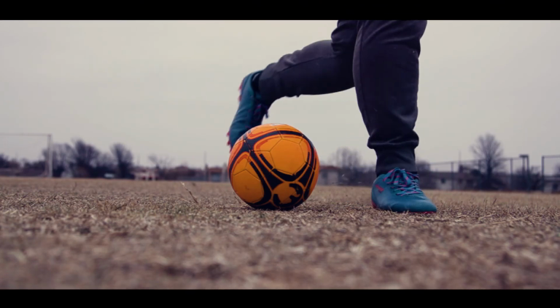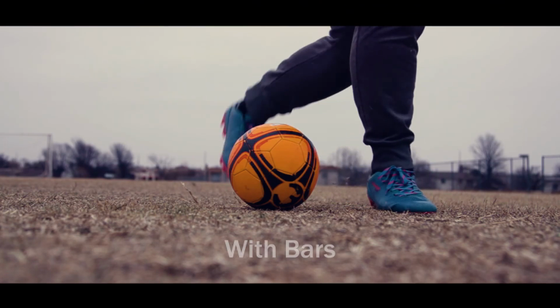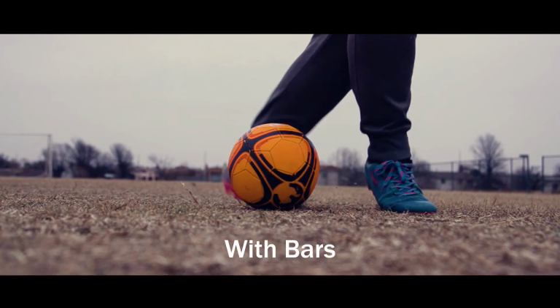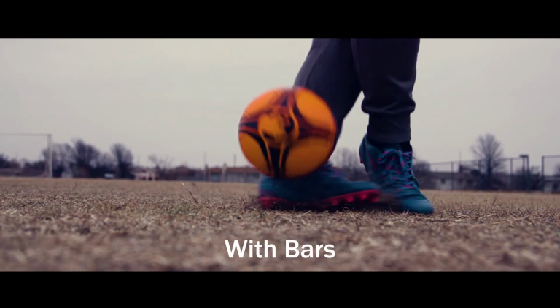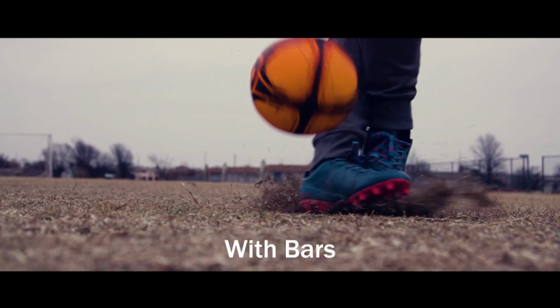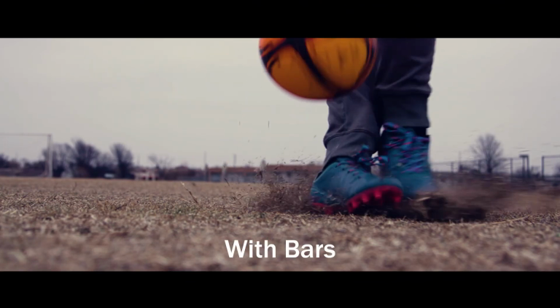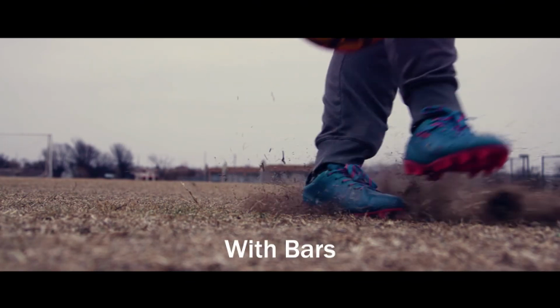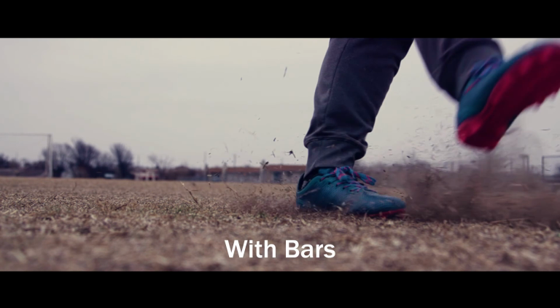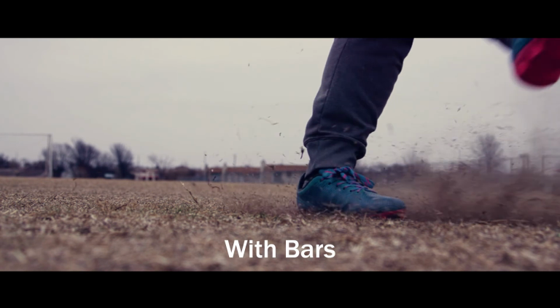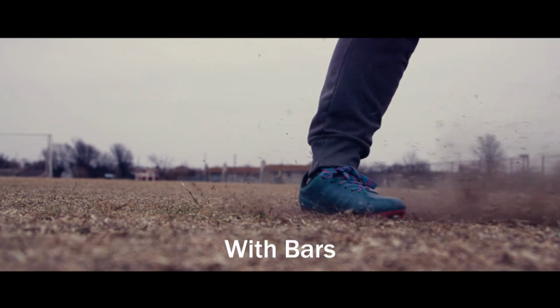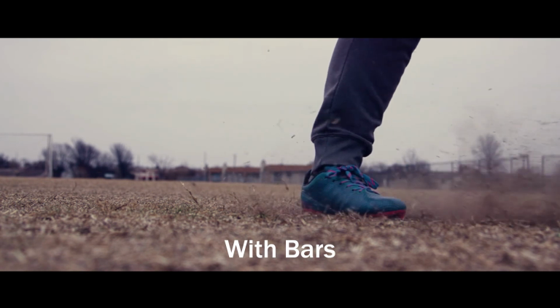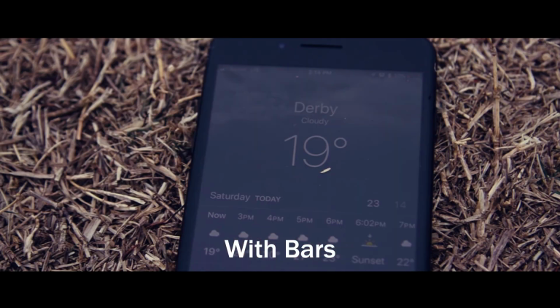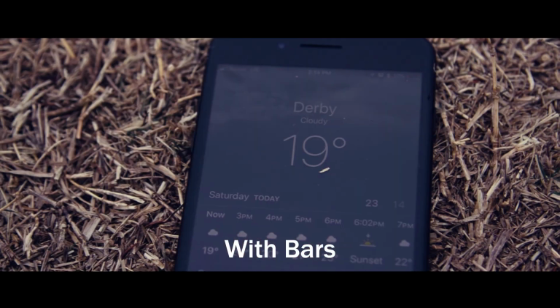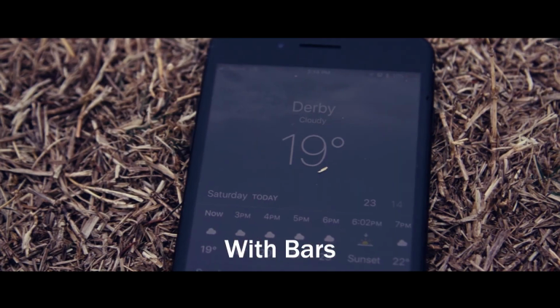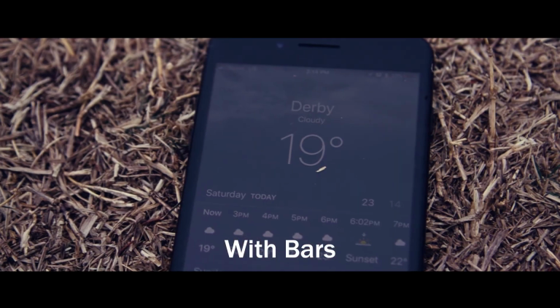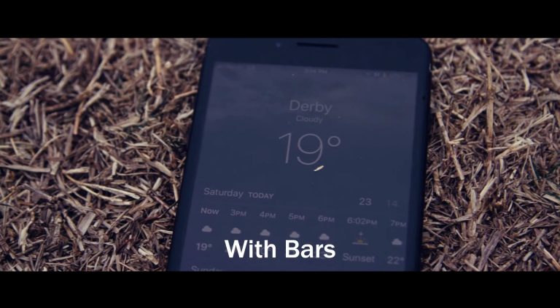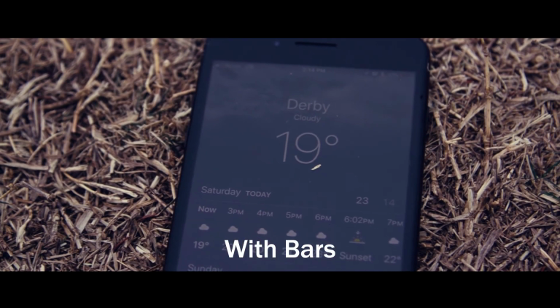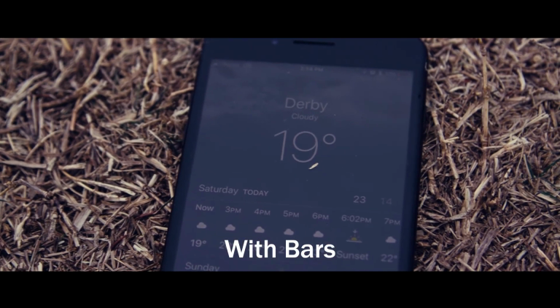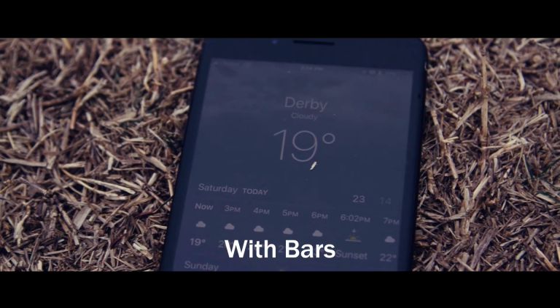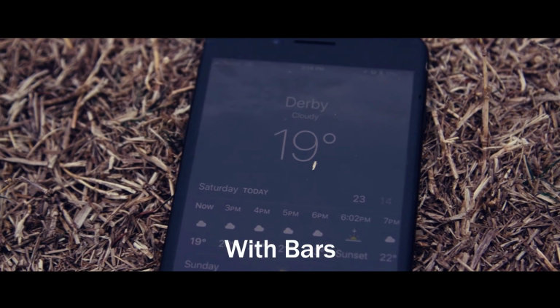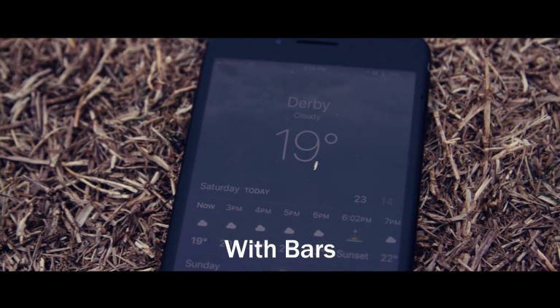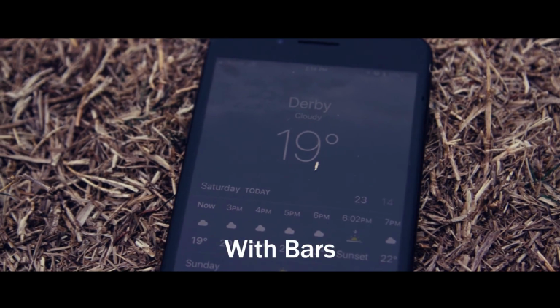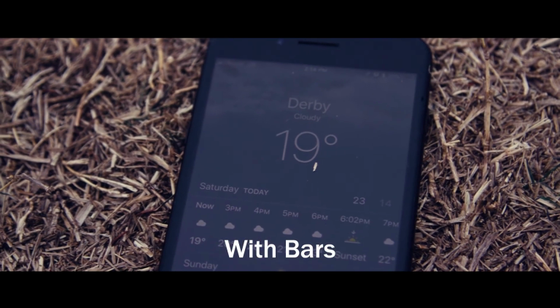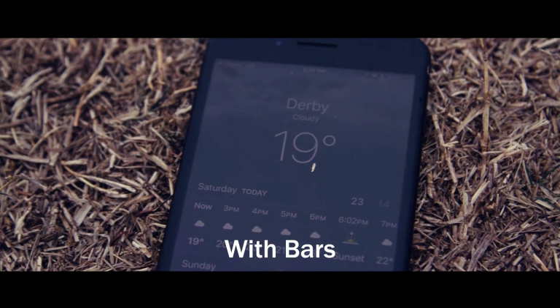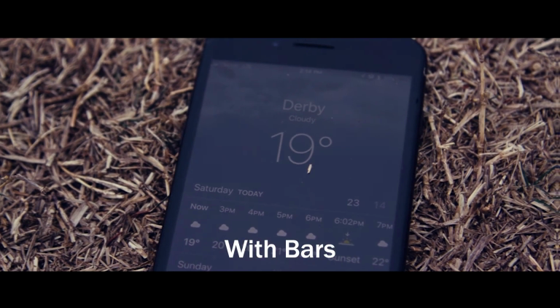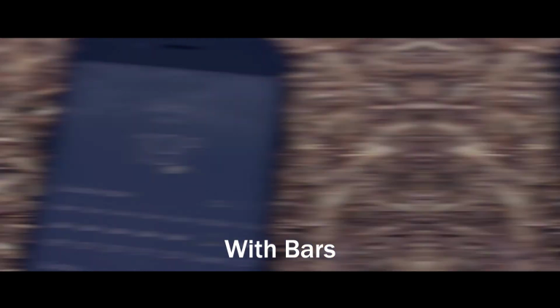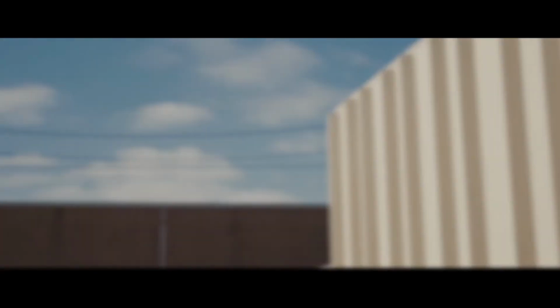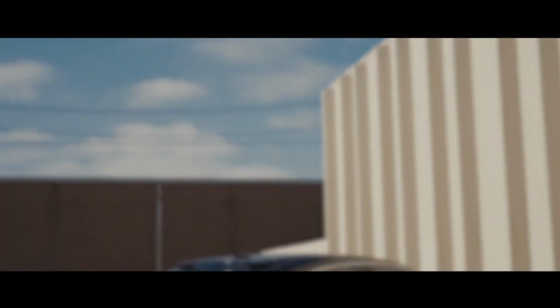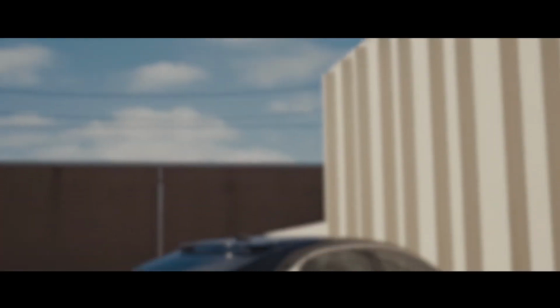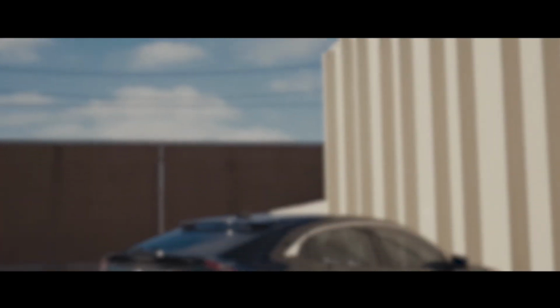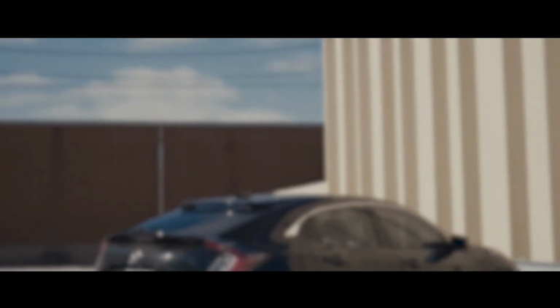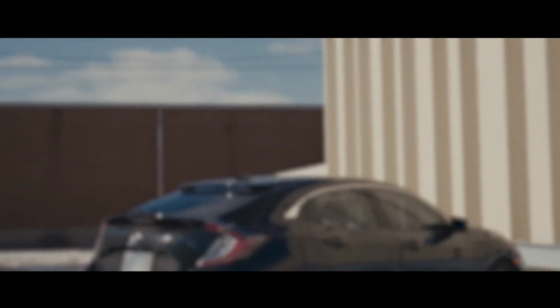And finally, widescreen bars. B-roll without widescreen bars always comes off looking amateur, but as soon as you add in those widescreen bars, things start looking very cinematic and very professional.